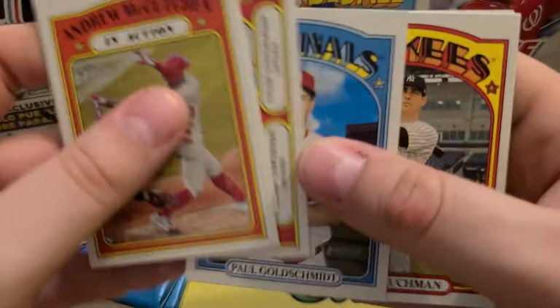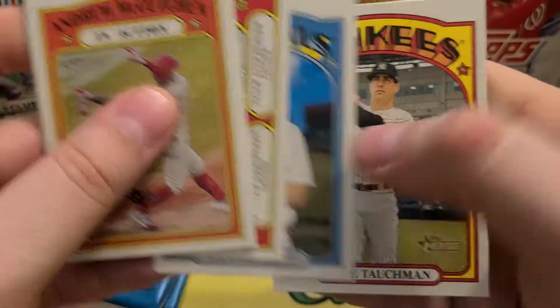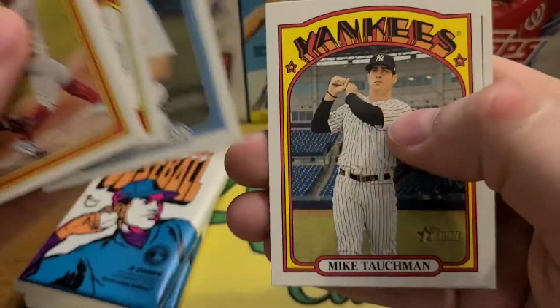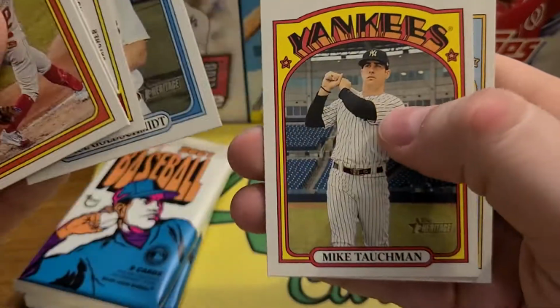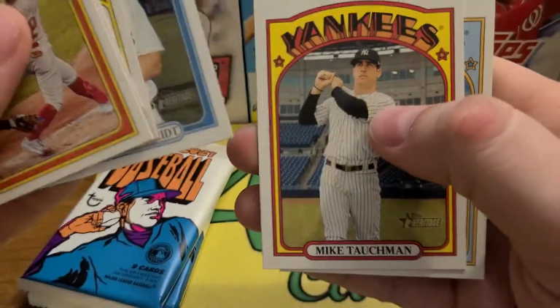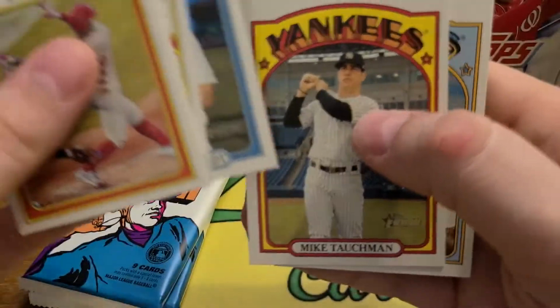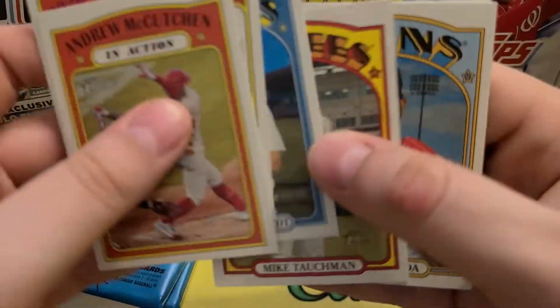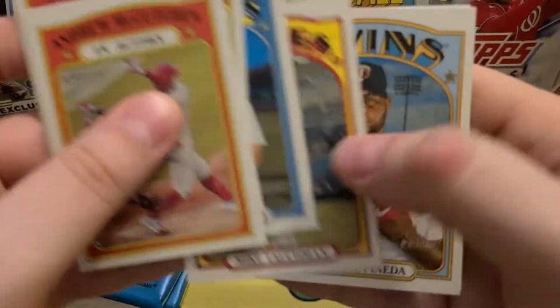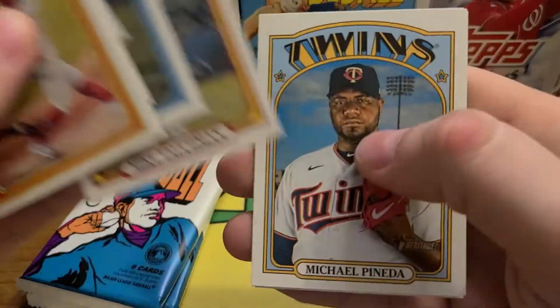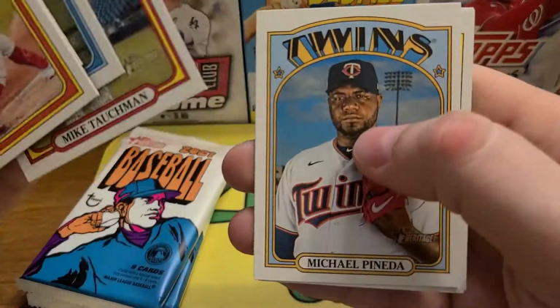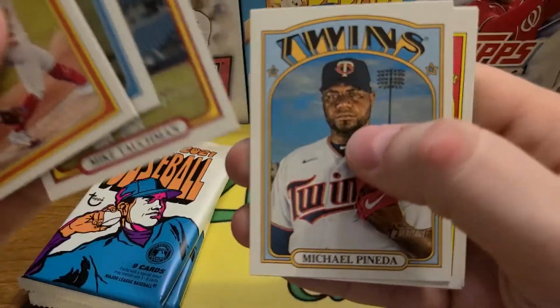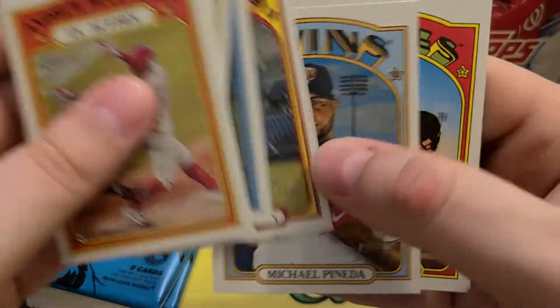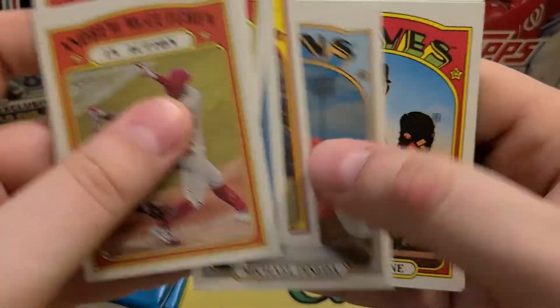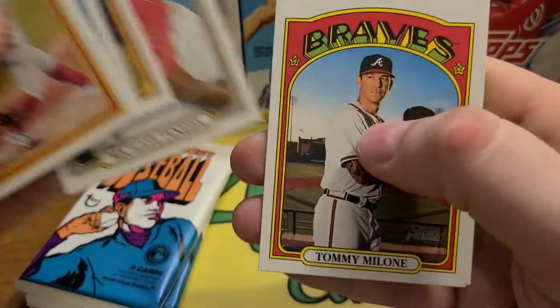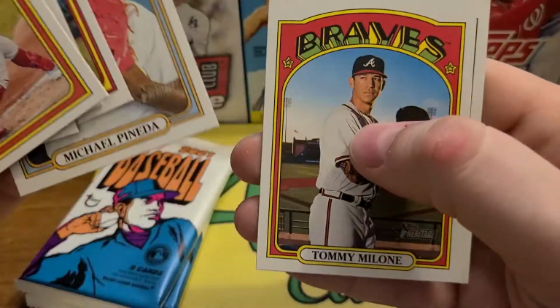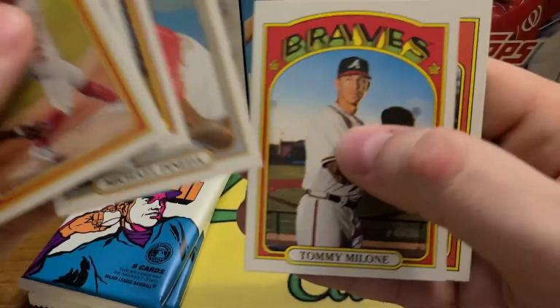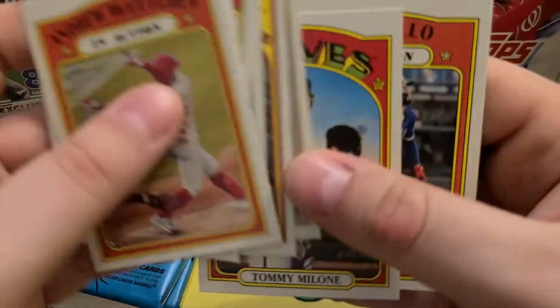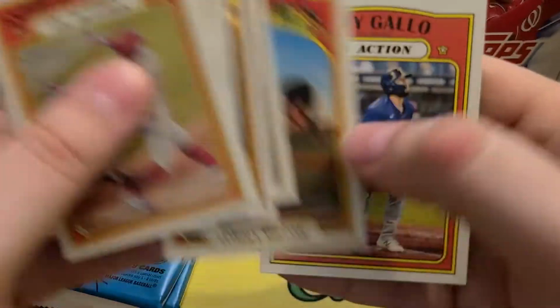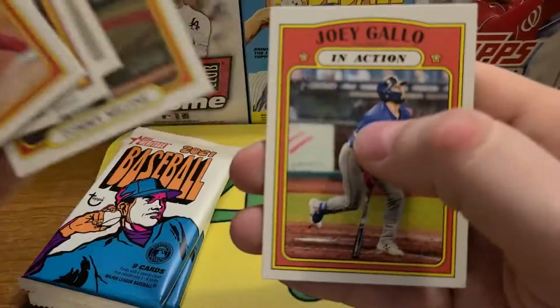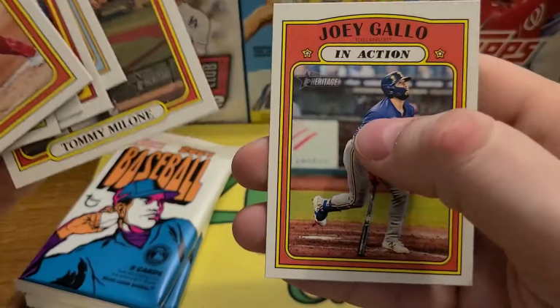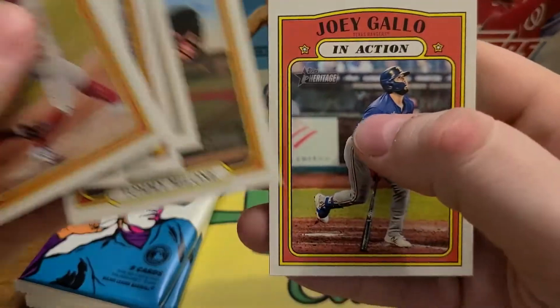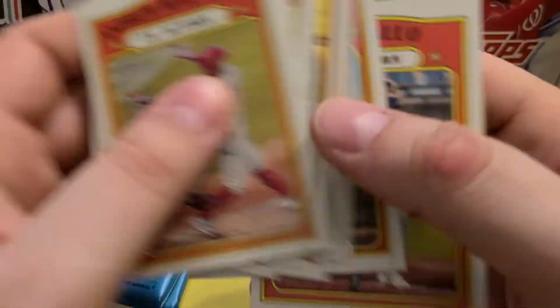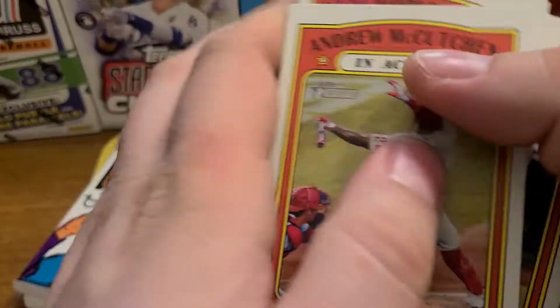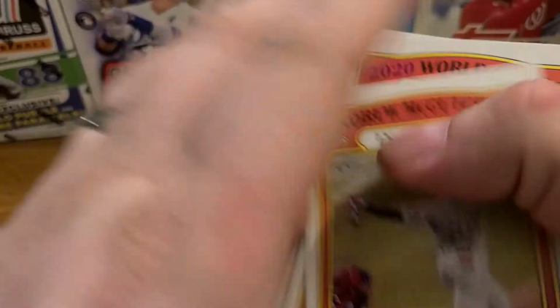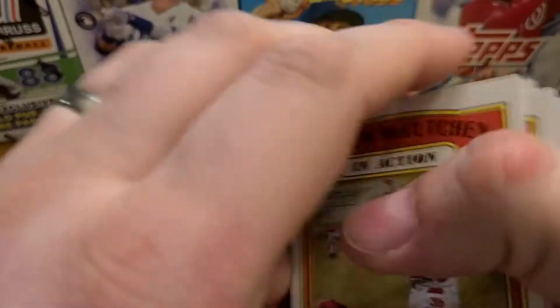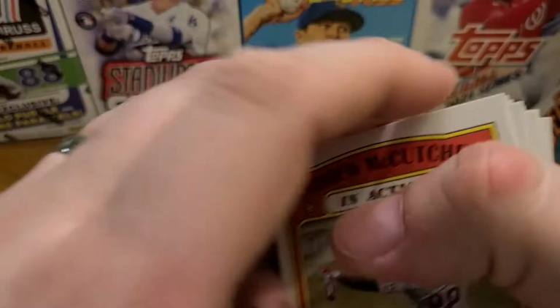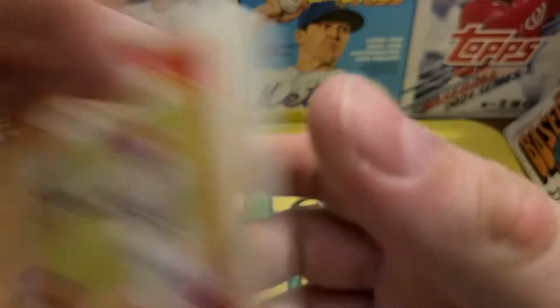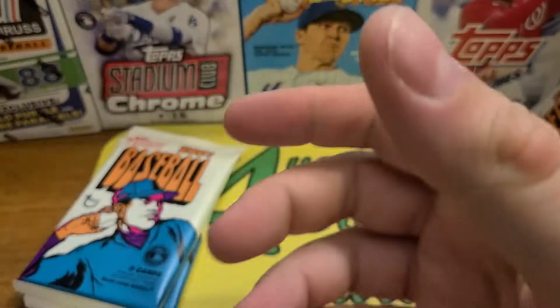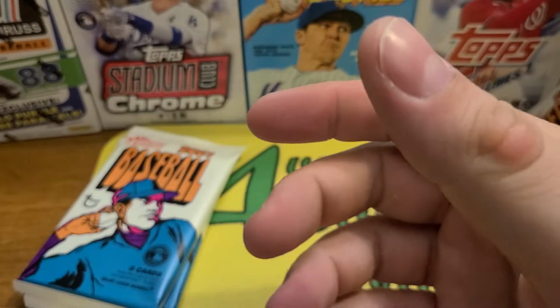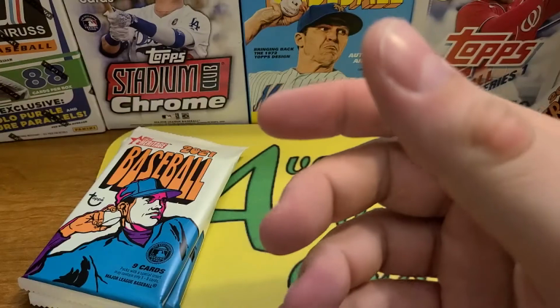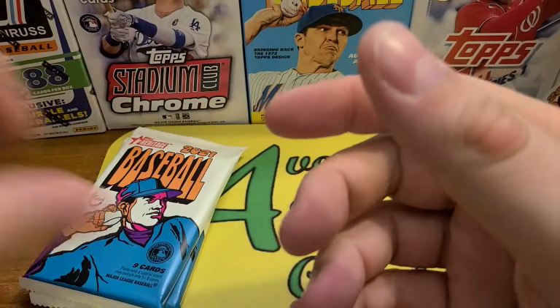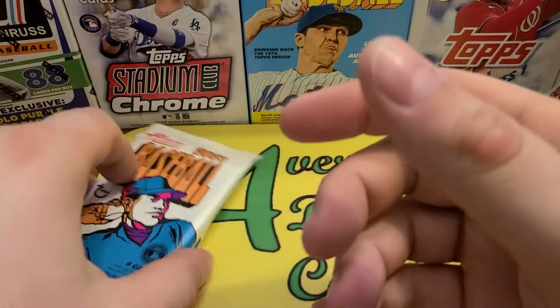Some of you guys have a sharper eye than I do — if you've seen any of the image variations, I know there are things like missing stars, wrong team color, and on-purpose error cards. It's pretty amazing, kind of hard to keep track of them all. If you guys spotted anything, please comment down below.